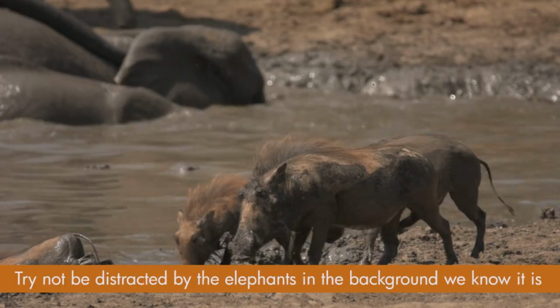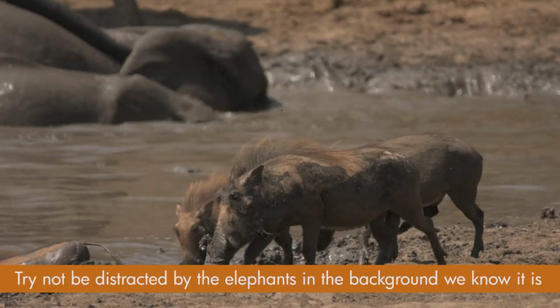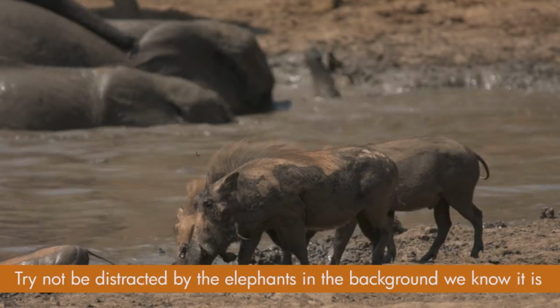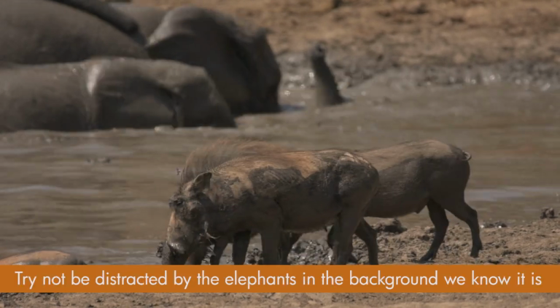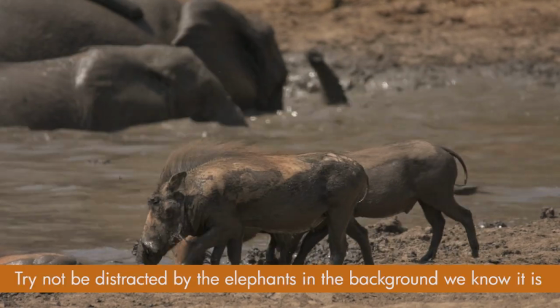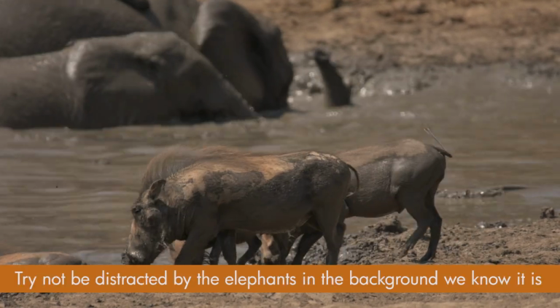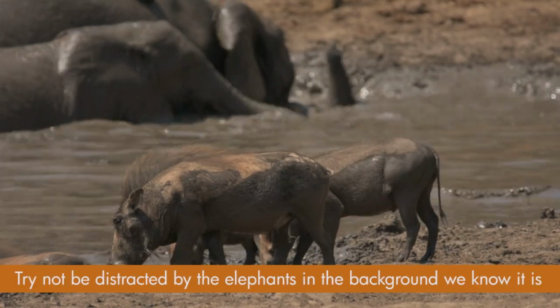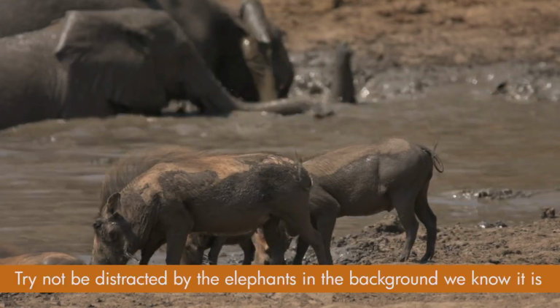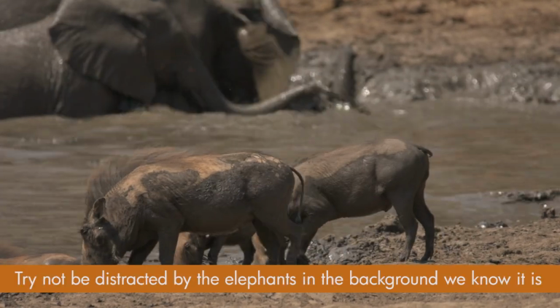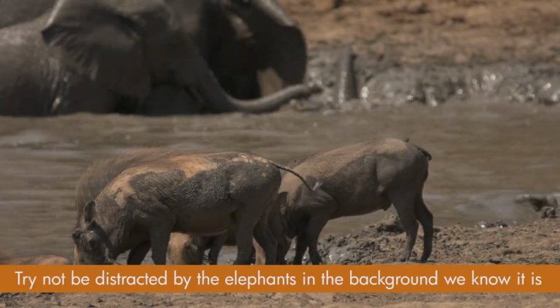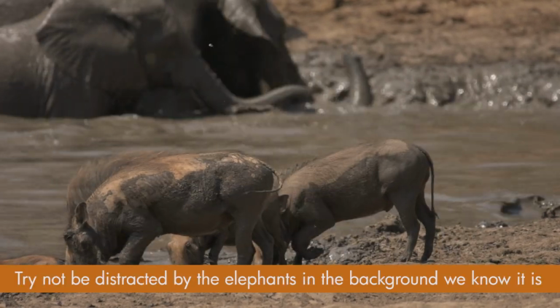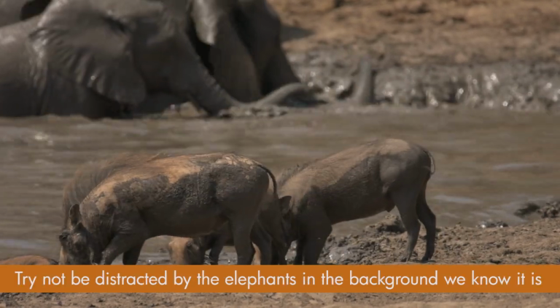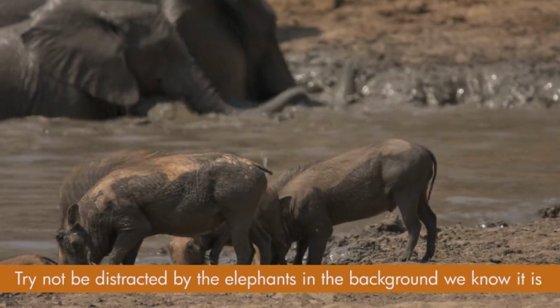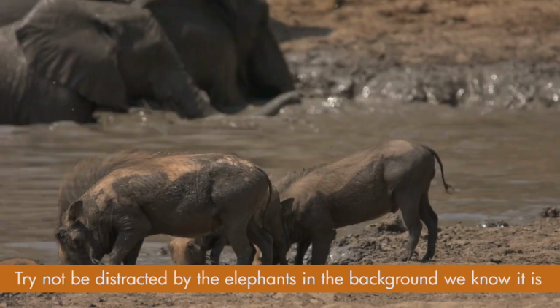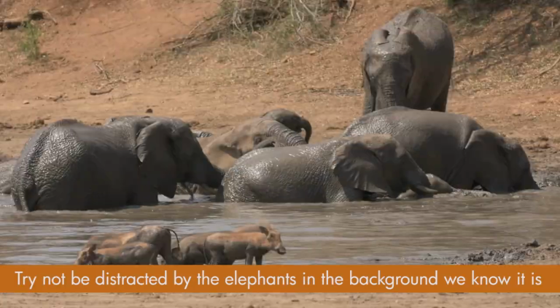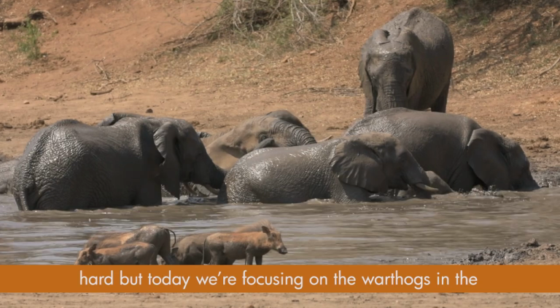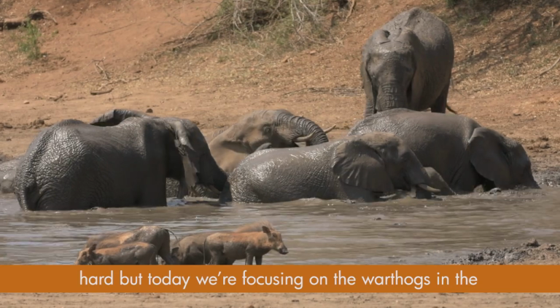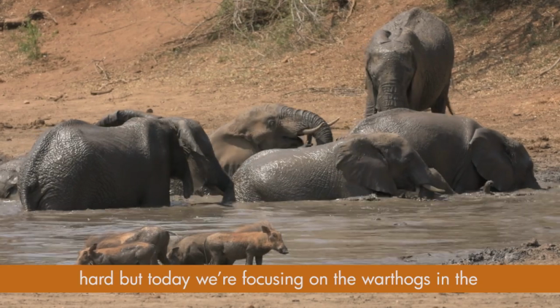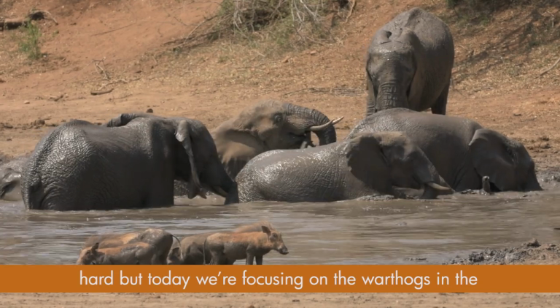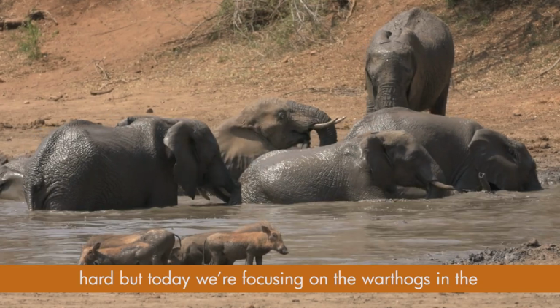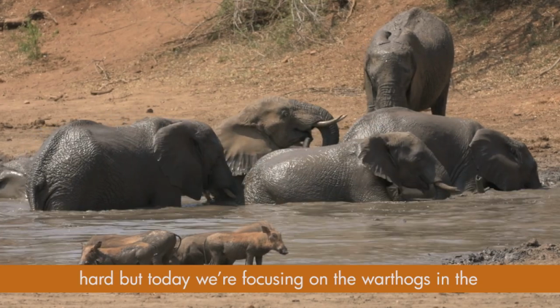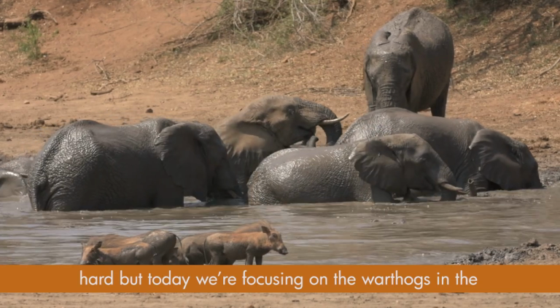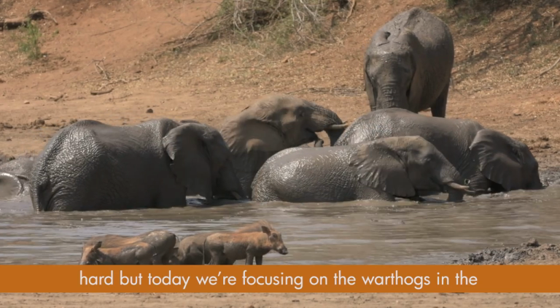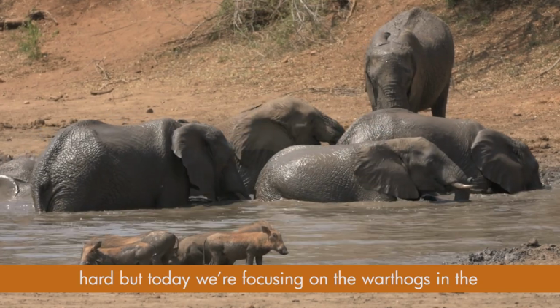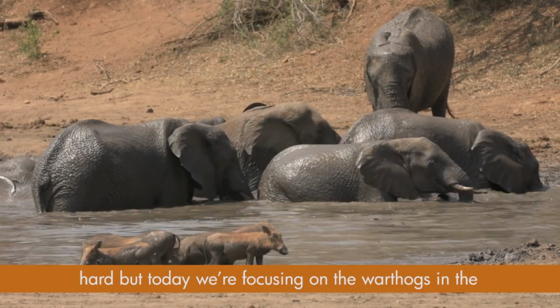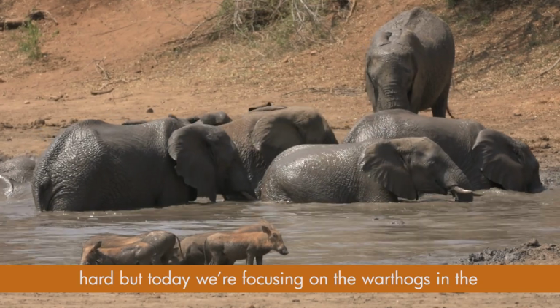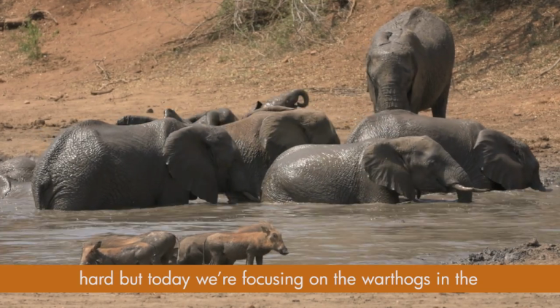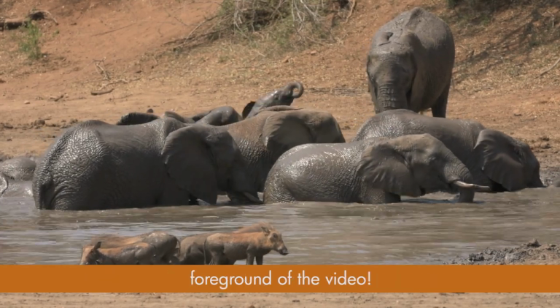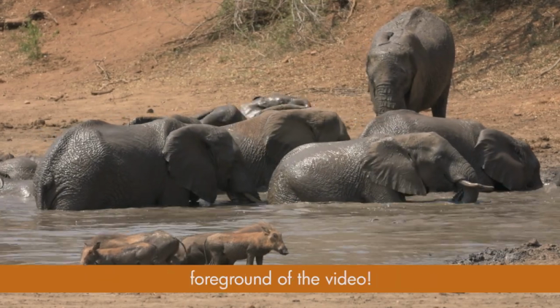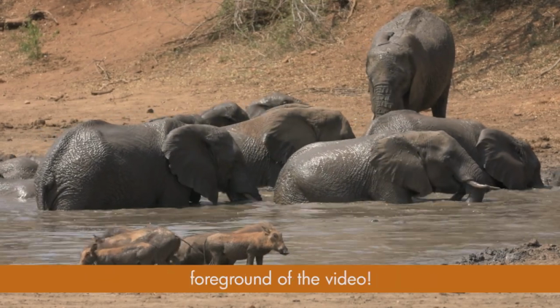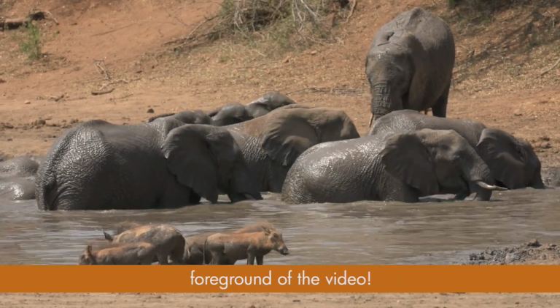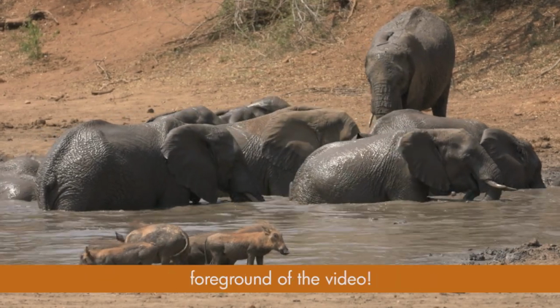Try not to be distracted by the elephants in the background. We know it's hard, but today we're focusing on the warthogs in the foreground of the video.